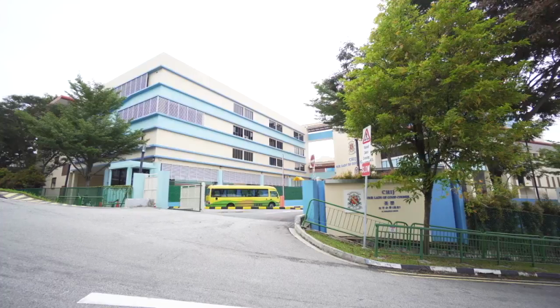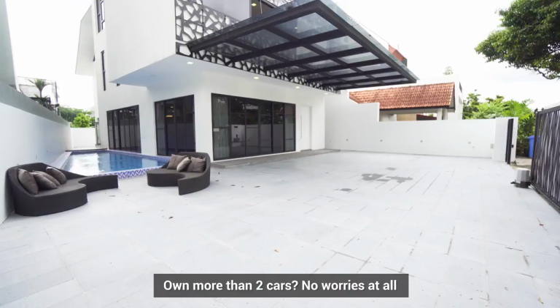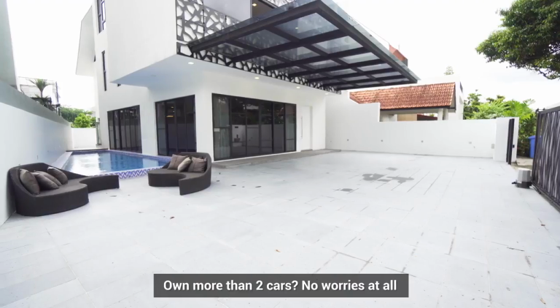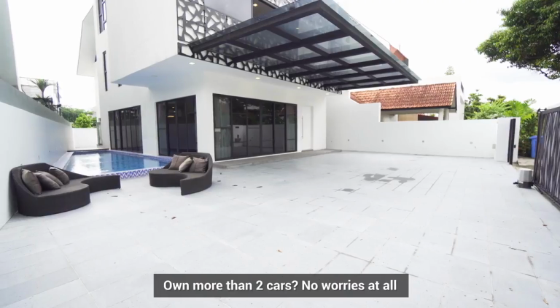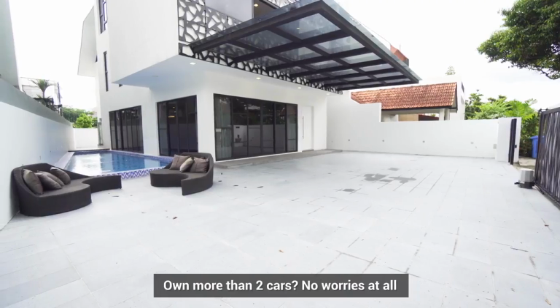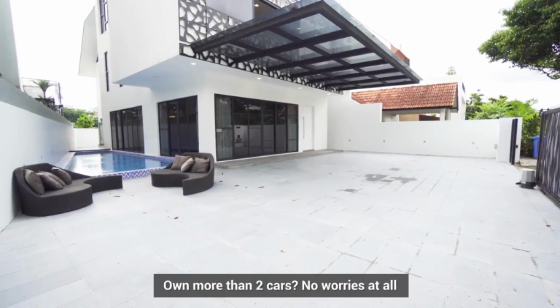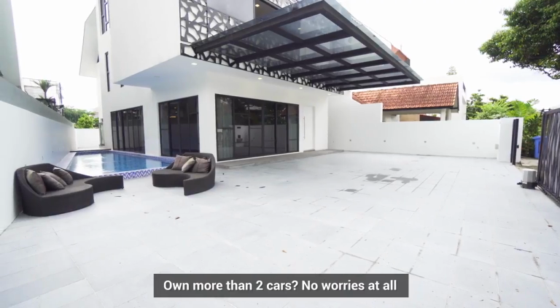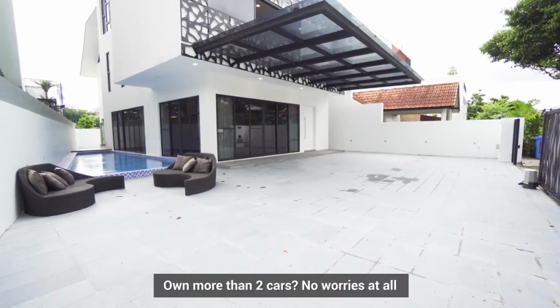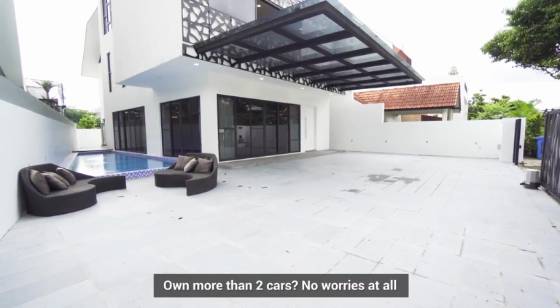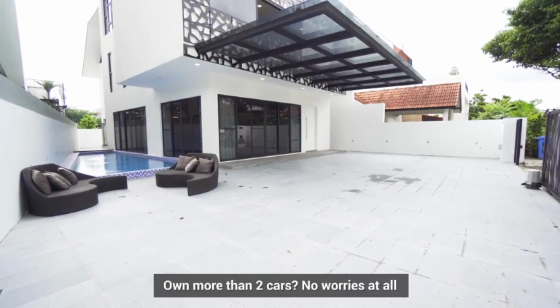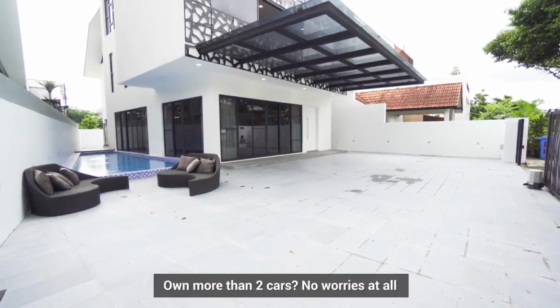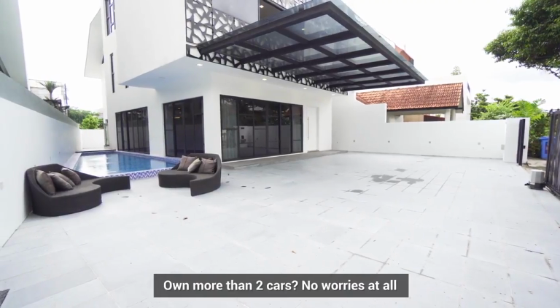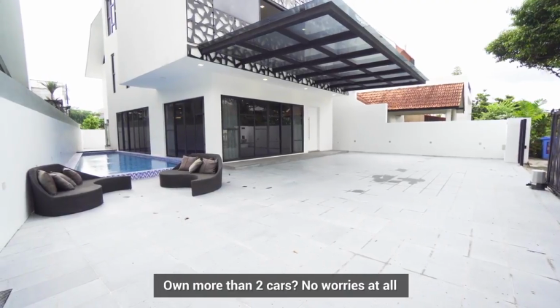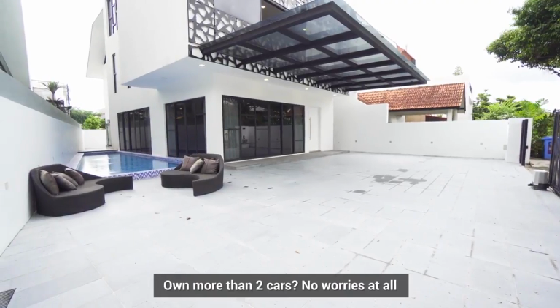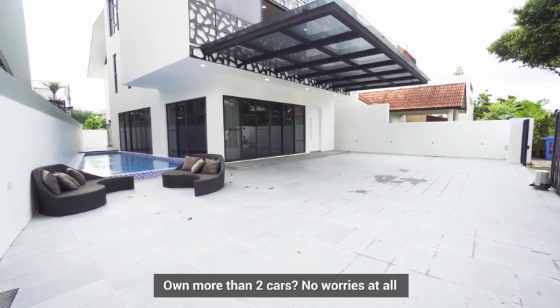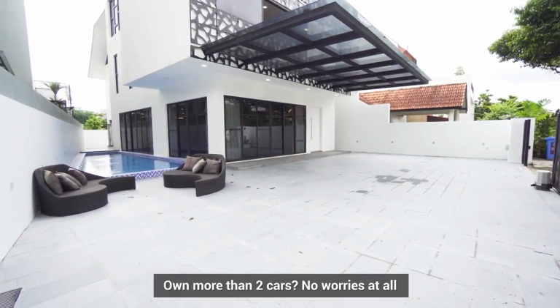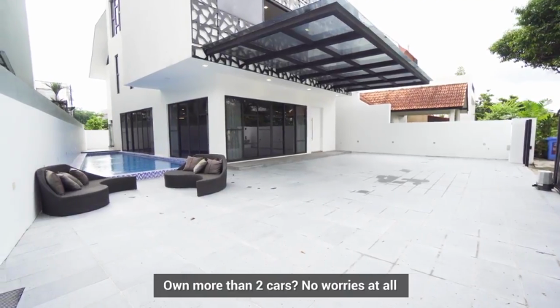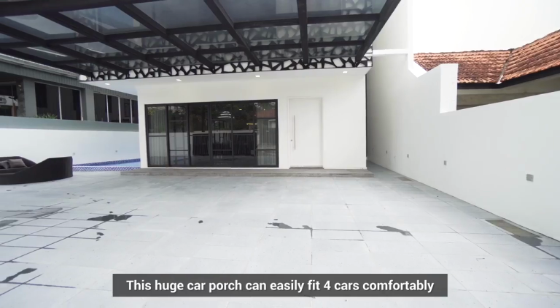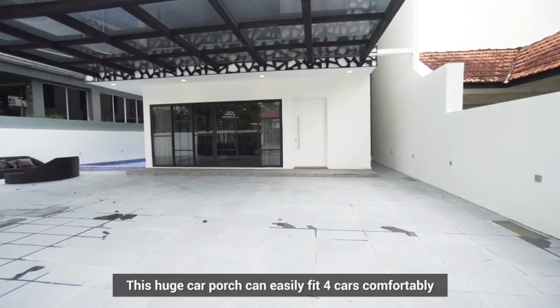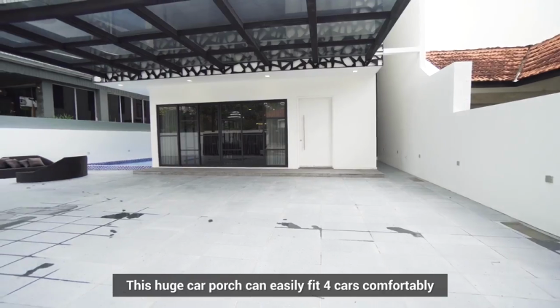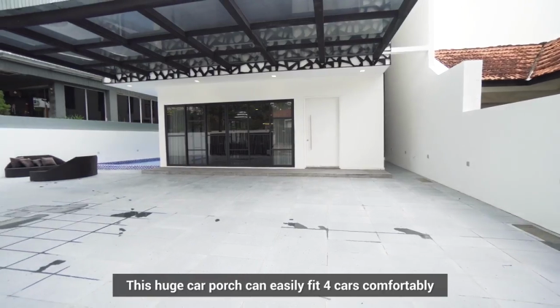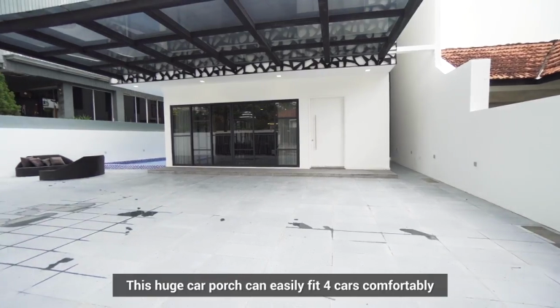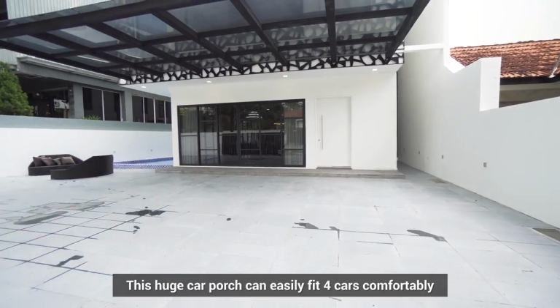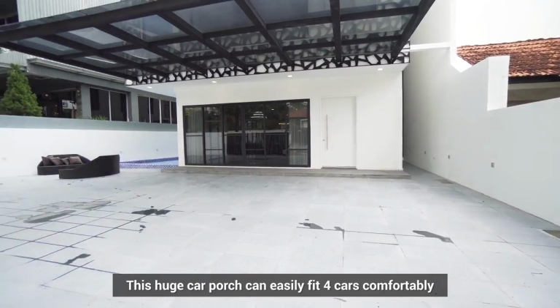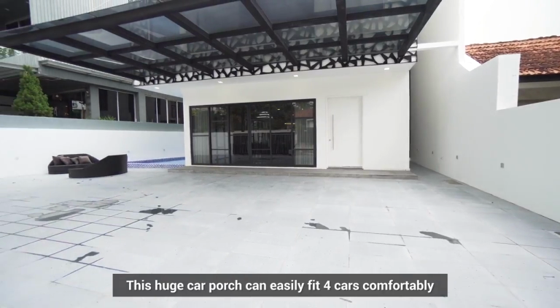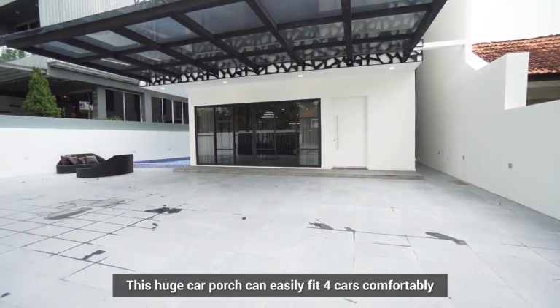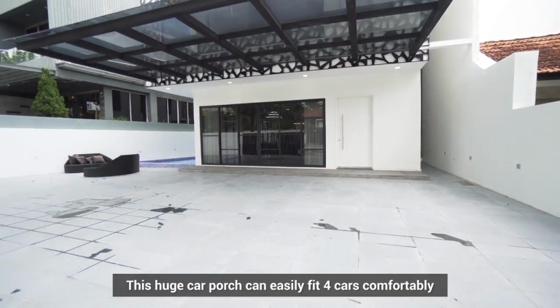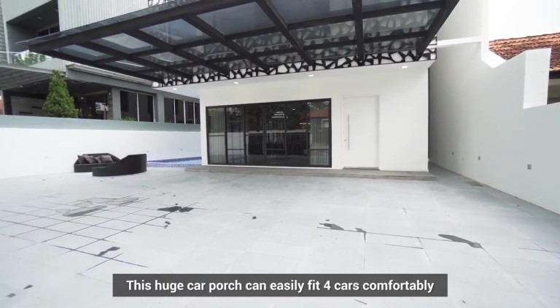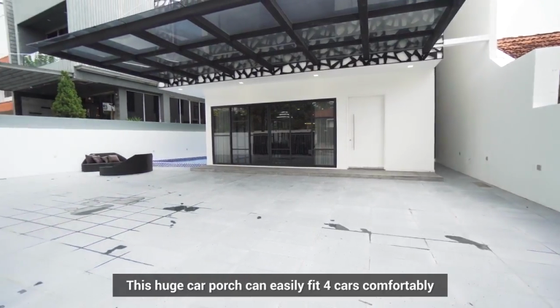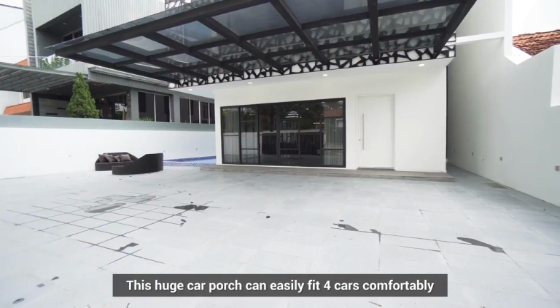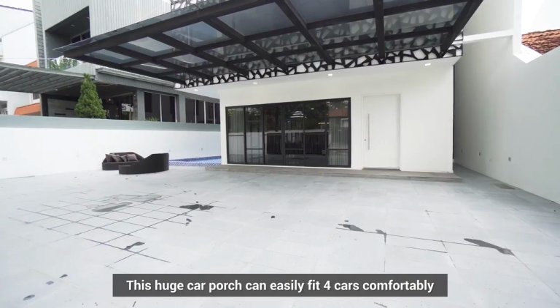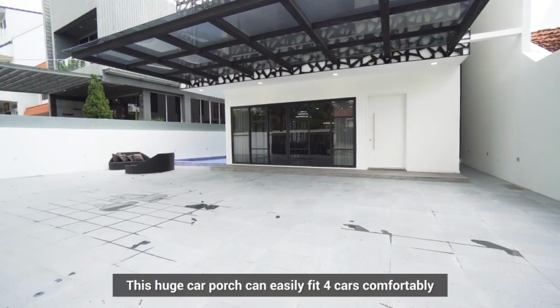Own more than two cars? No worries at all. This huge car porch can easily fit four cars comfortably.